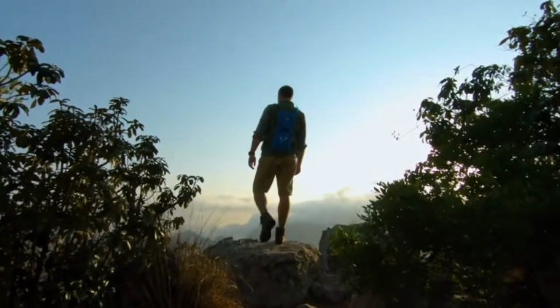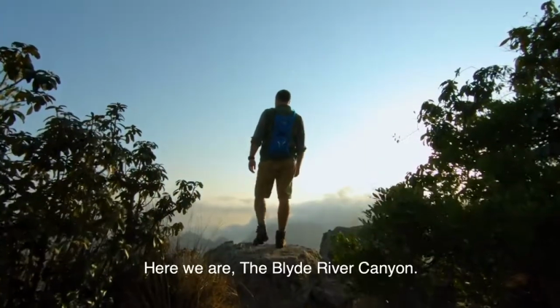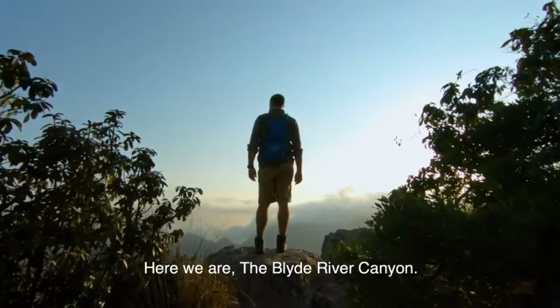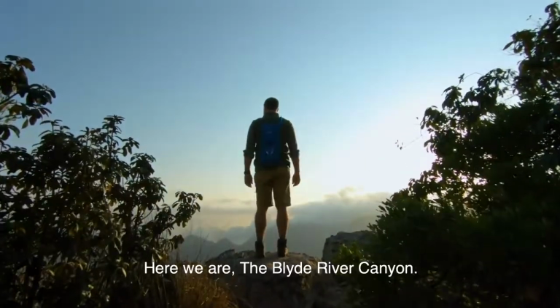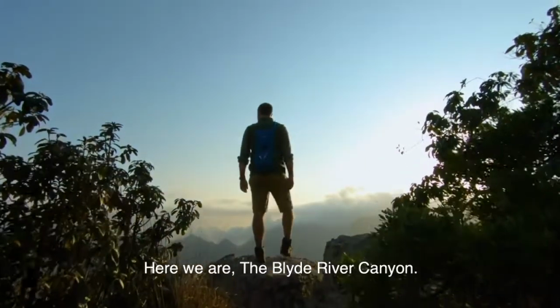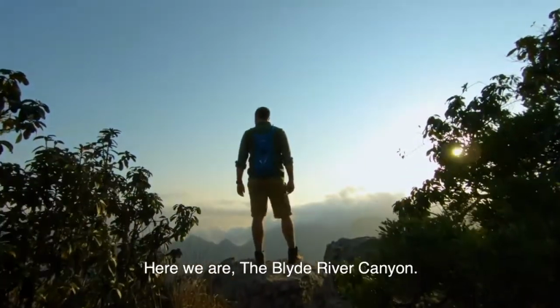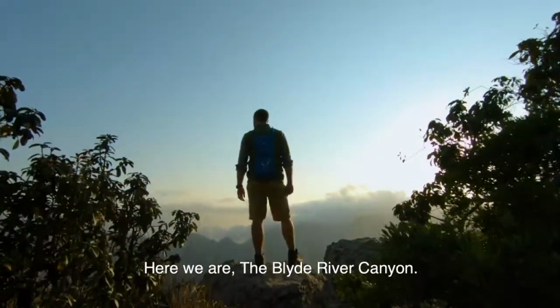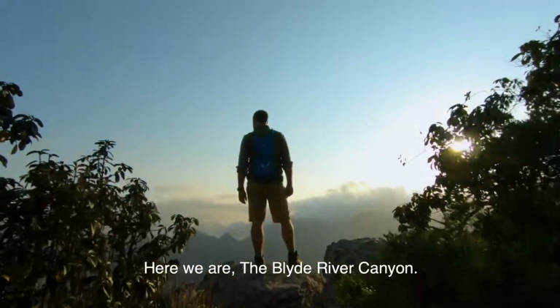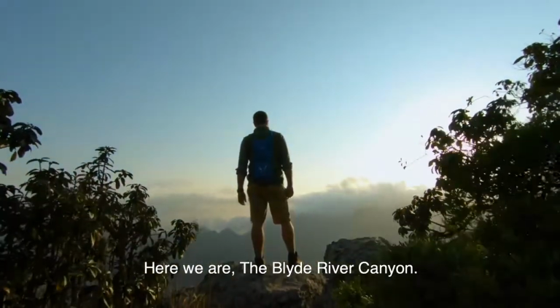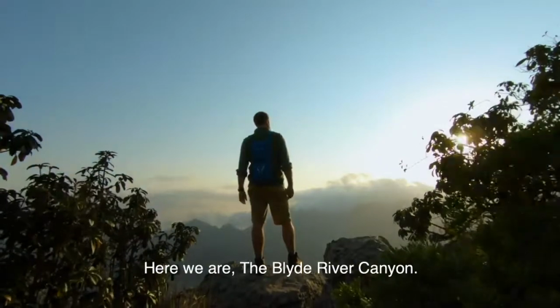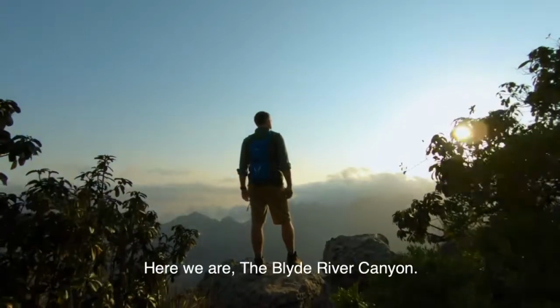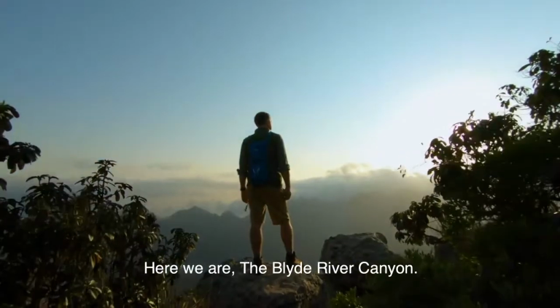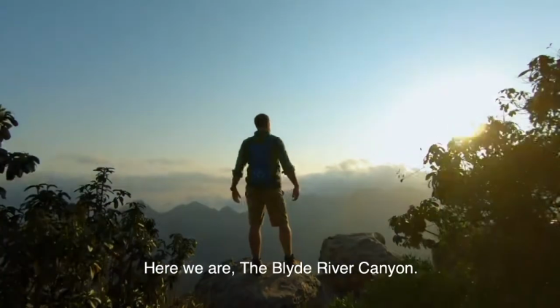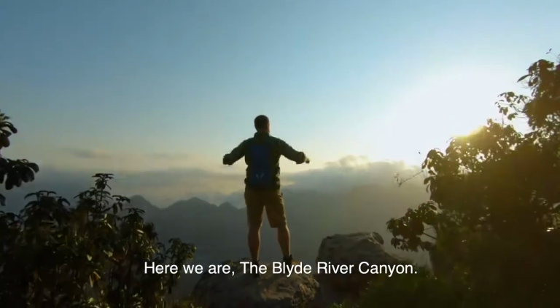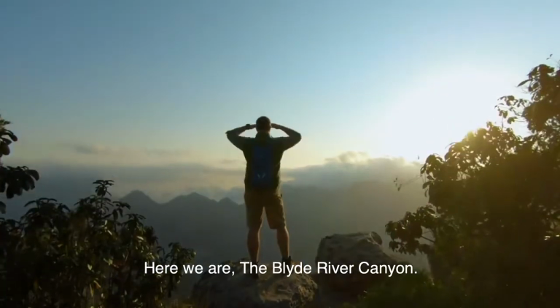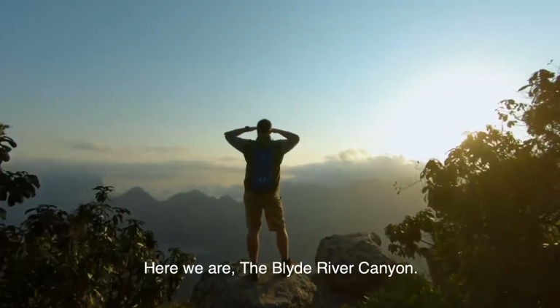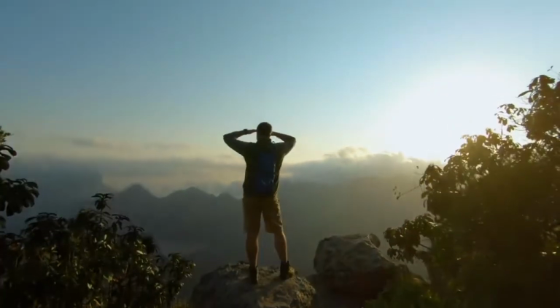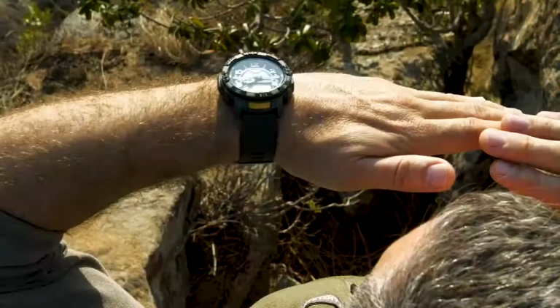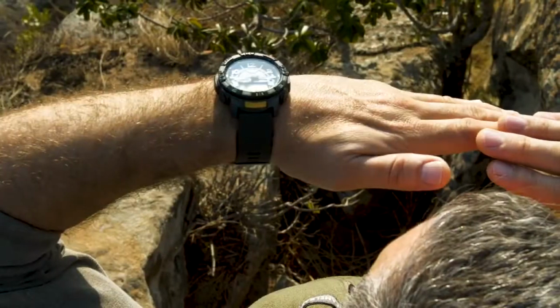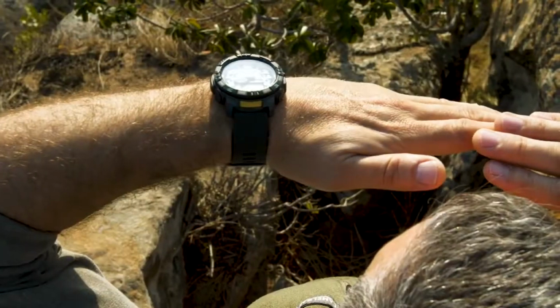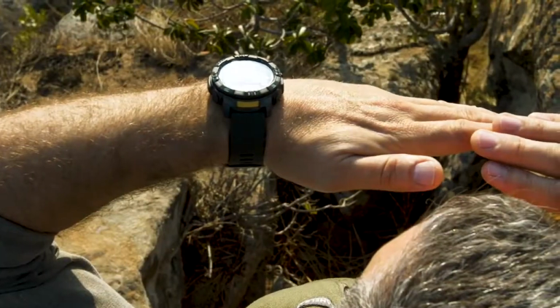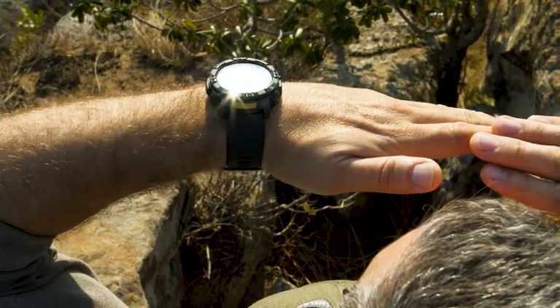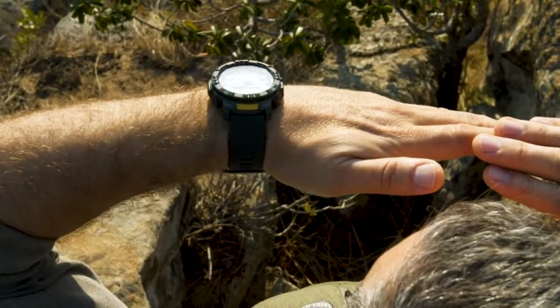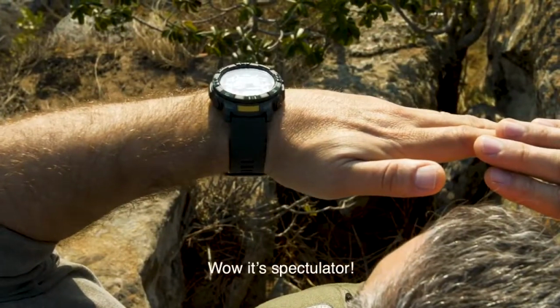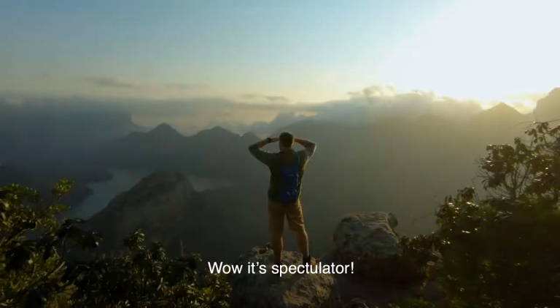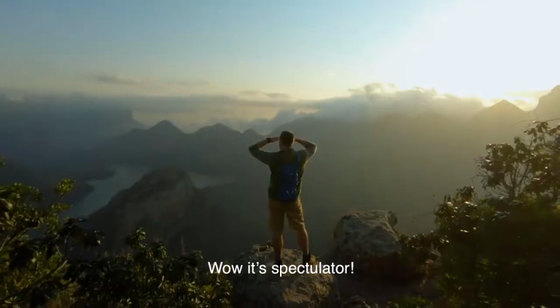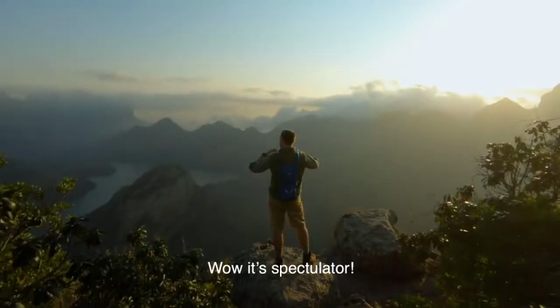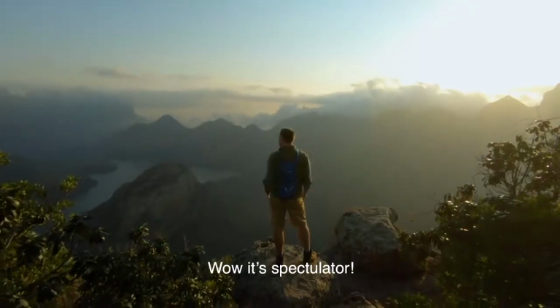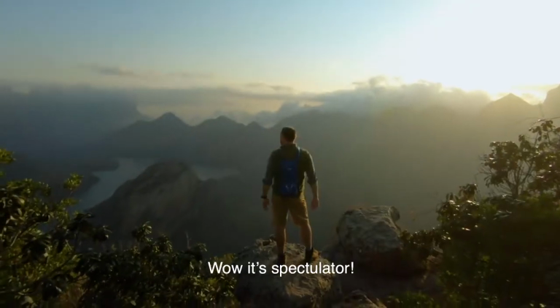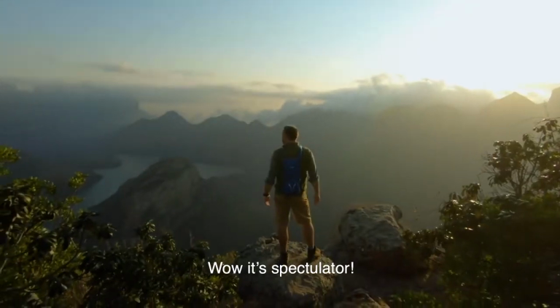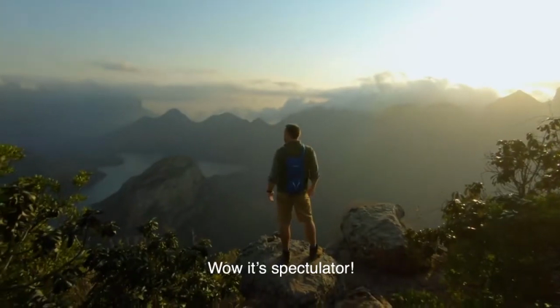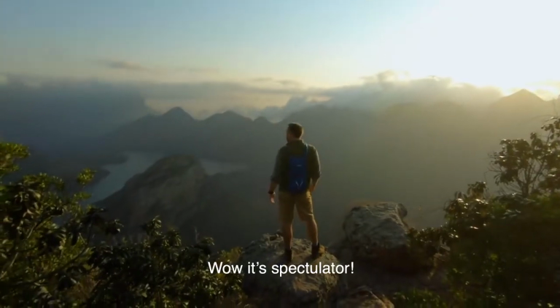Here we are — the Blyde River Canyon. Wow, it's spectacular.